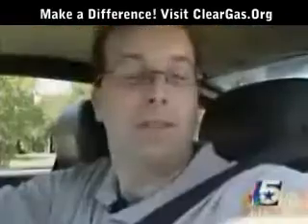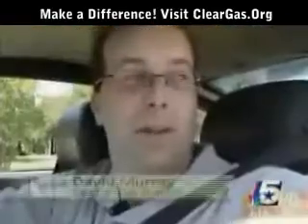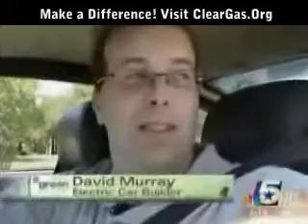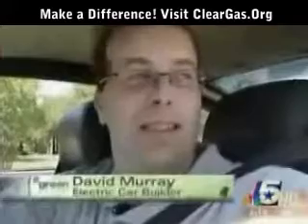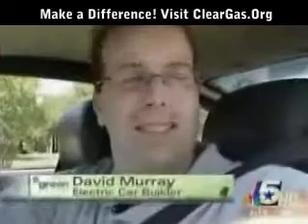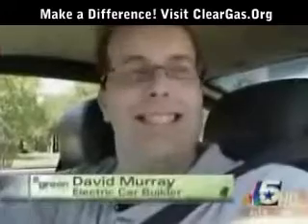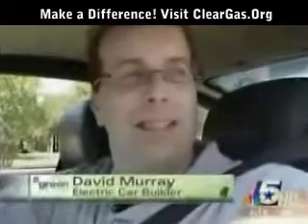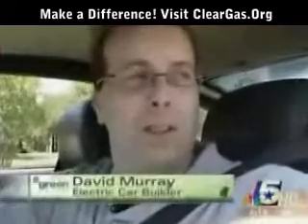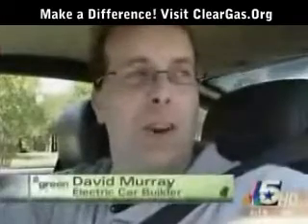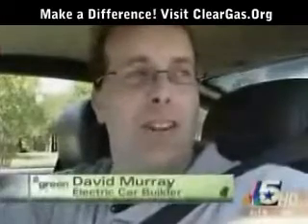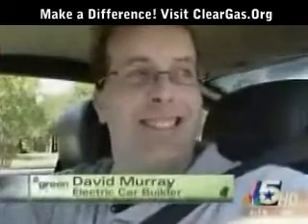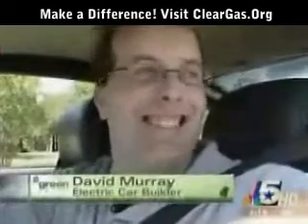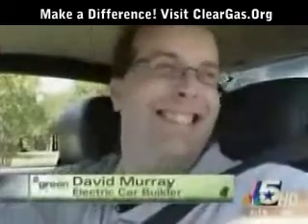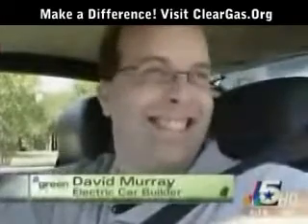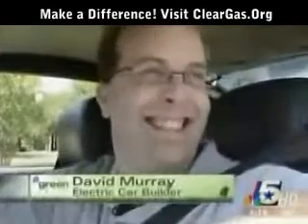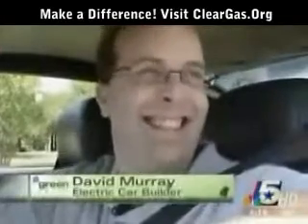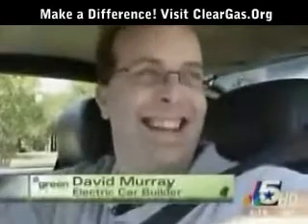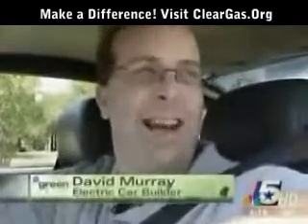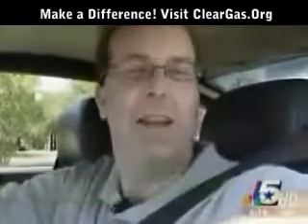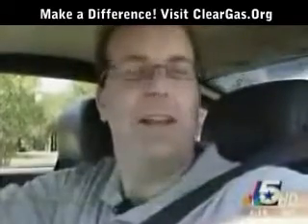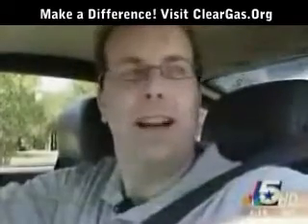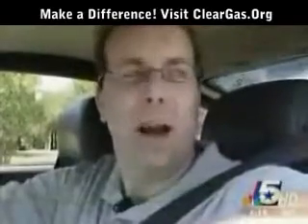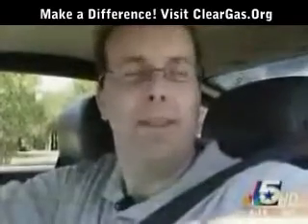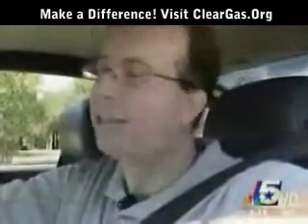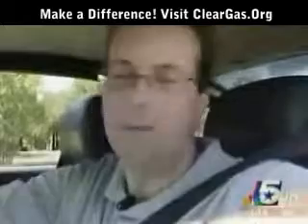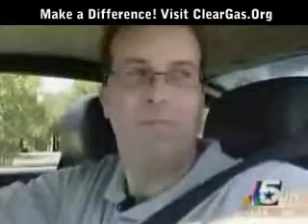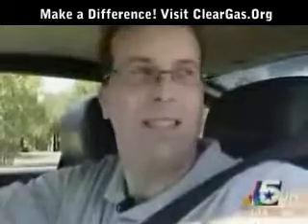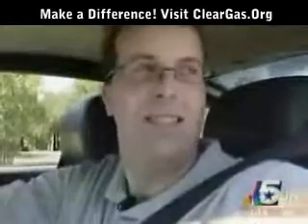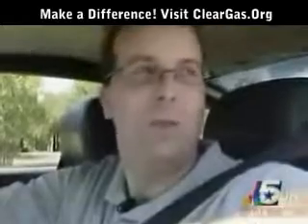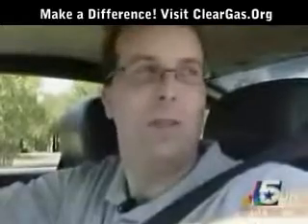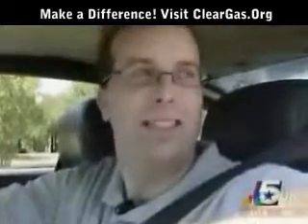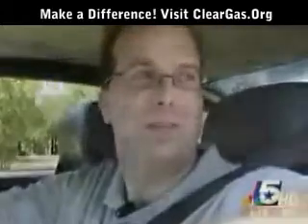The most common question I get is, is this an electric car? And then they're like, is it a hybrid? No. It's a real electric.